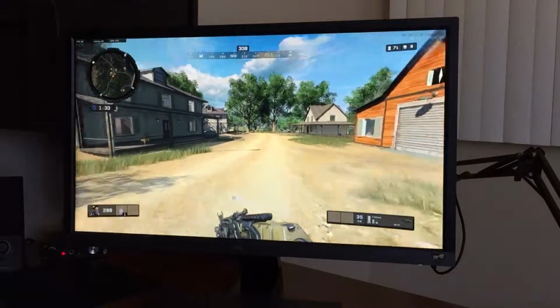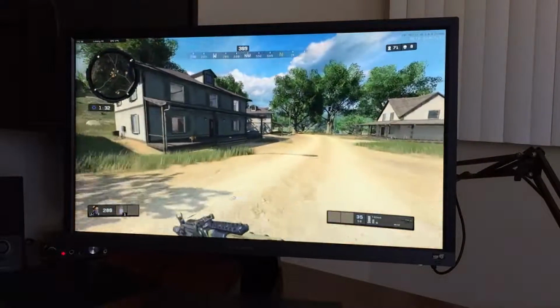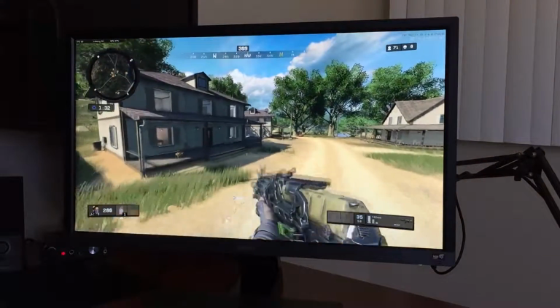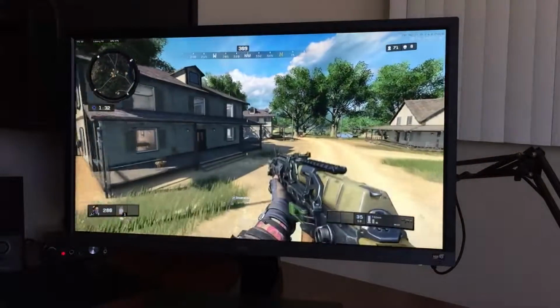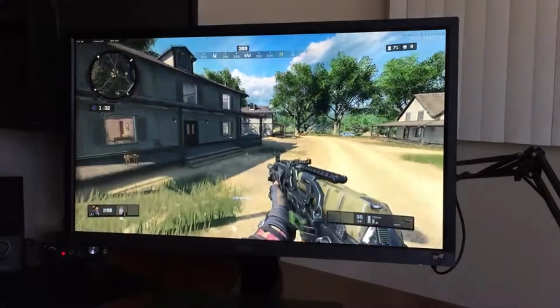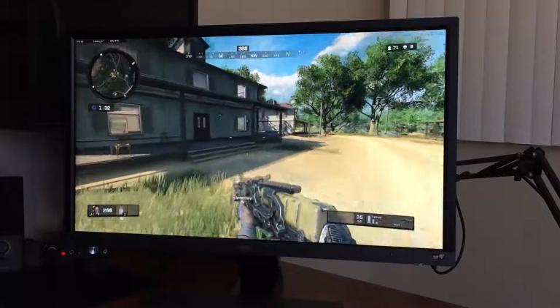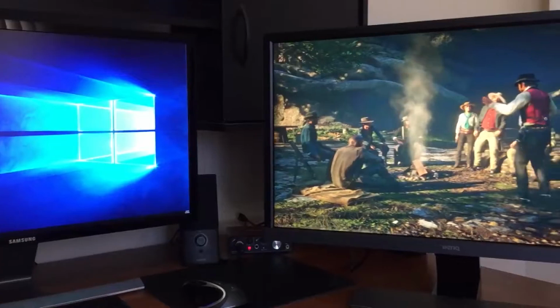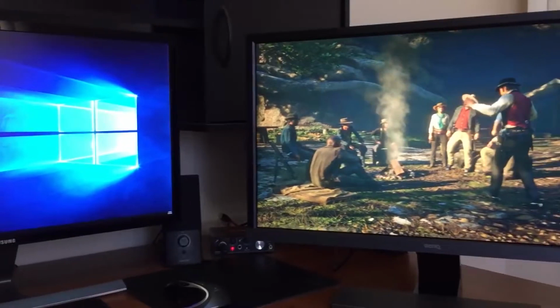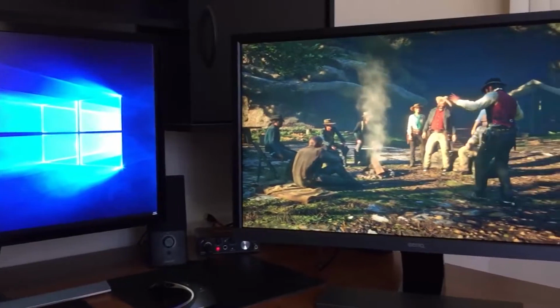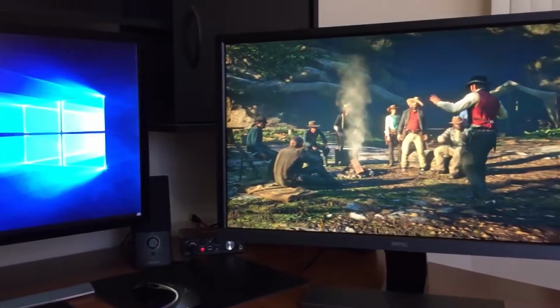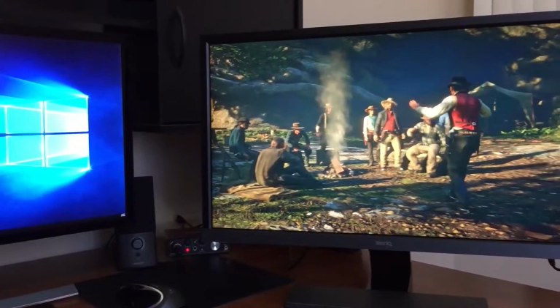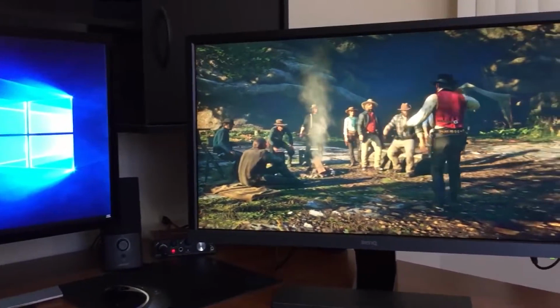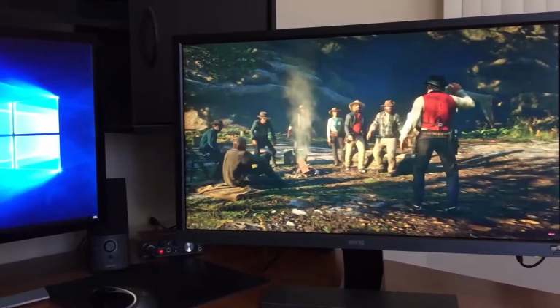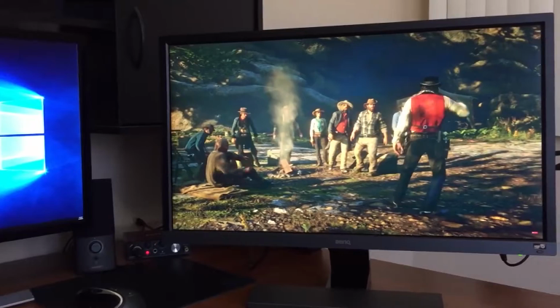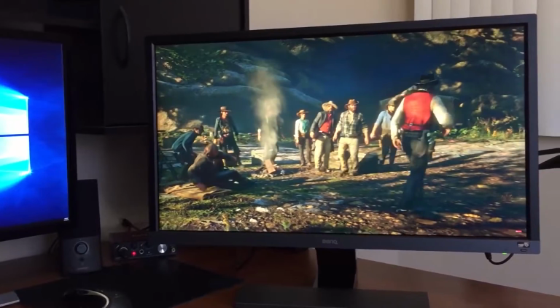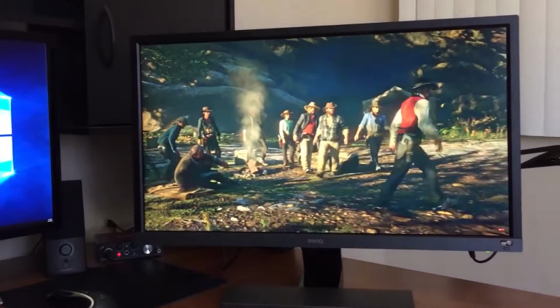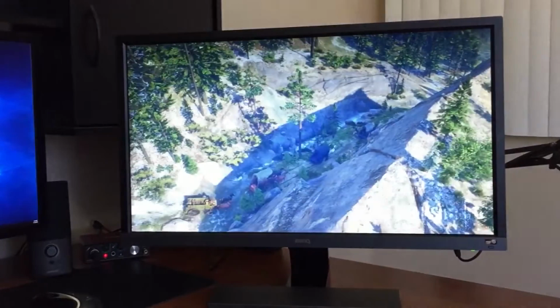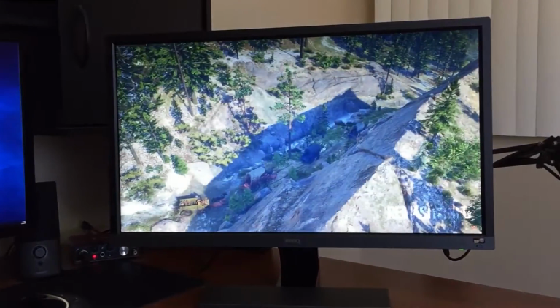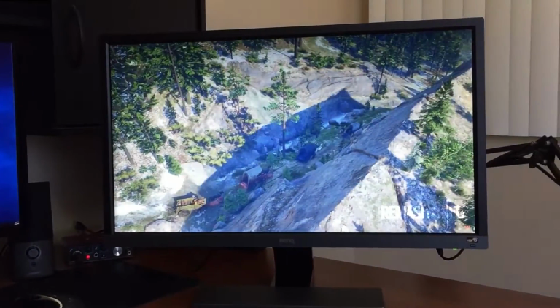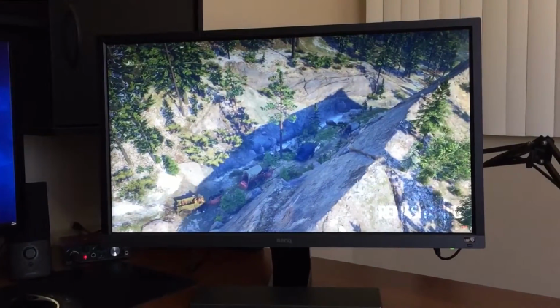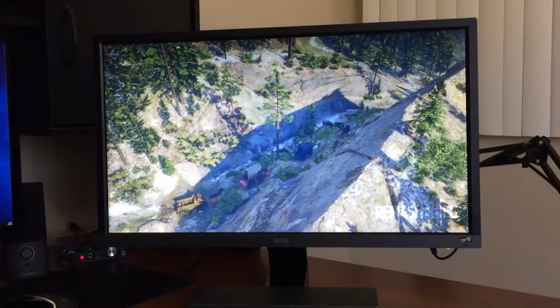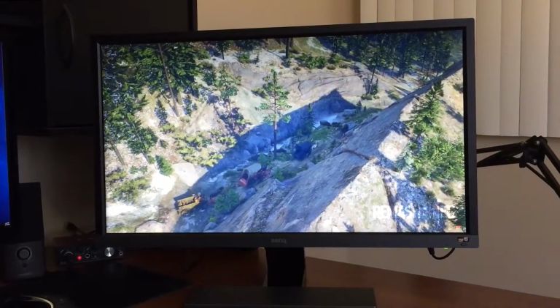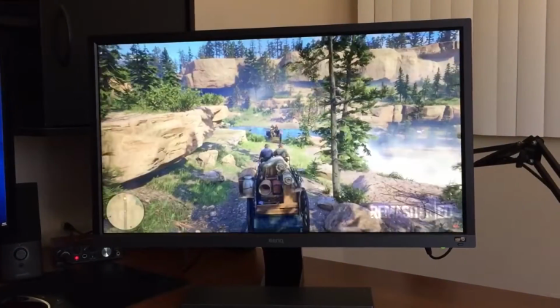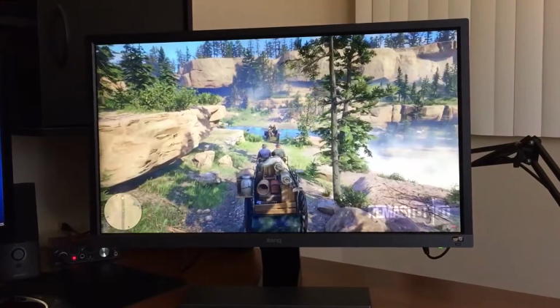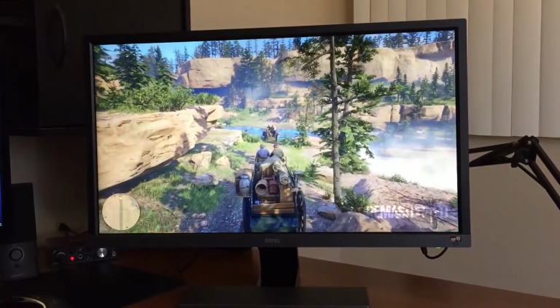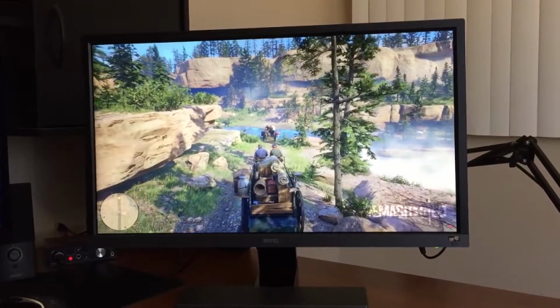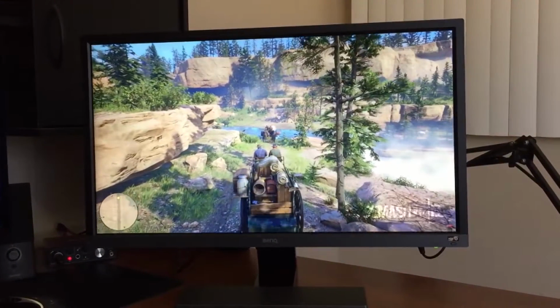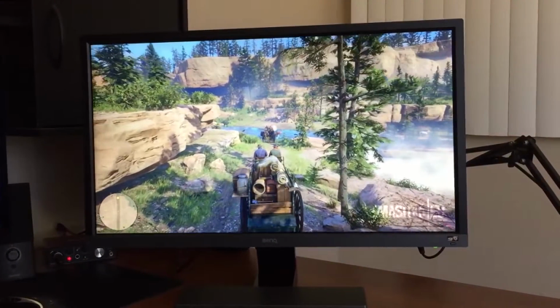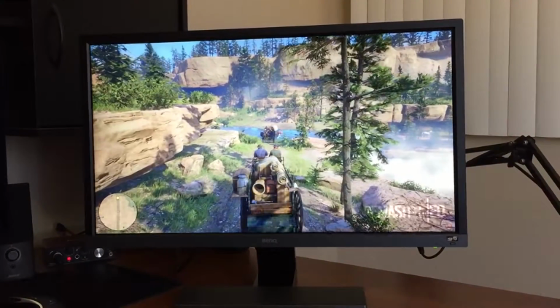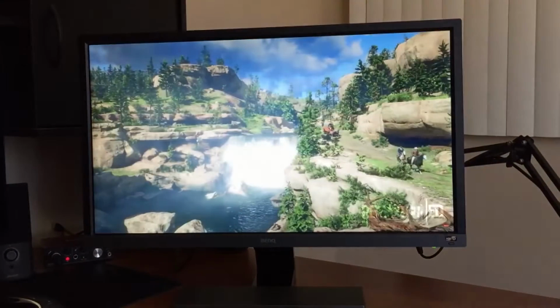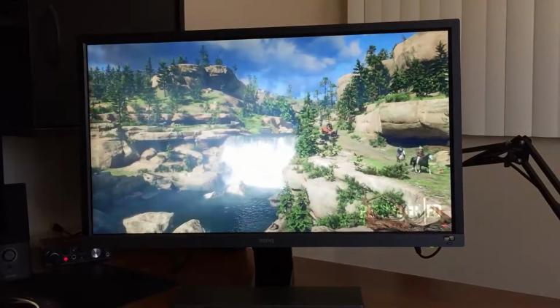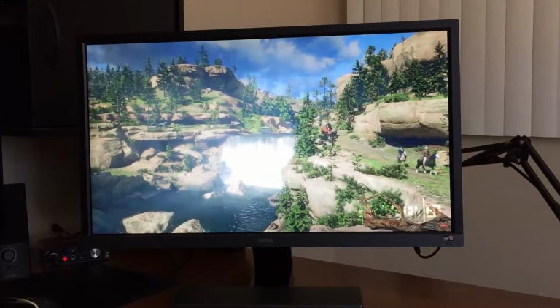Overall, this monitor isn't bad for gaming, and having HDR with FreeSync are two great ways to get the most out of your games for both console and PC.